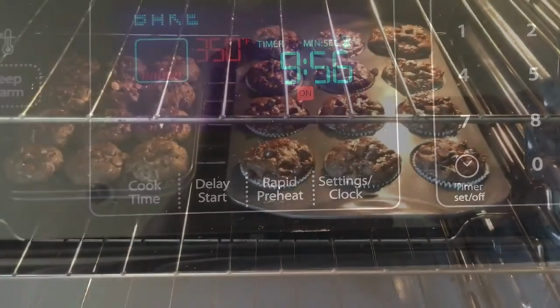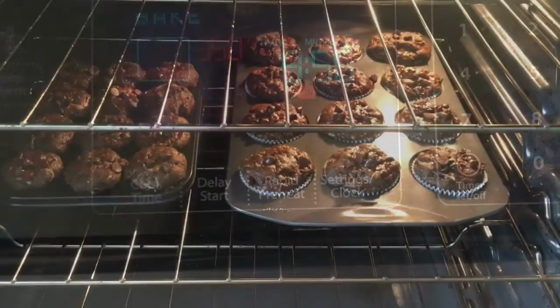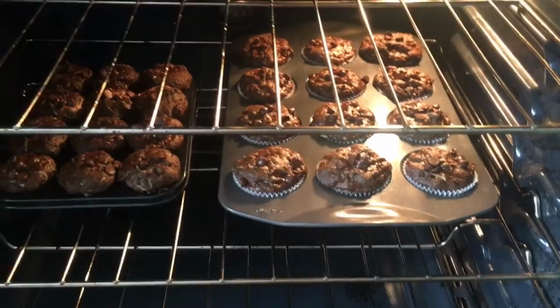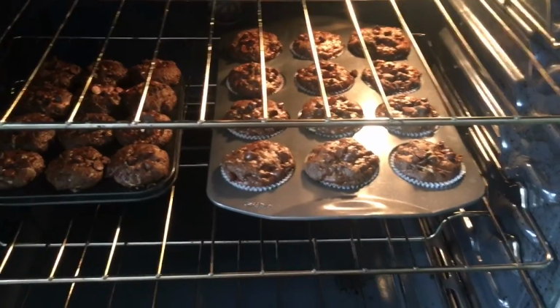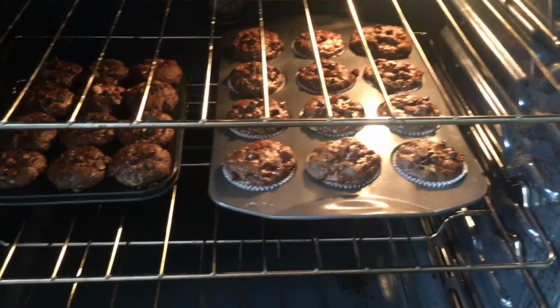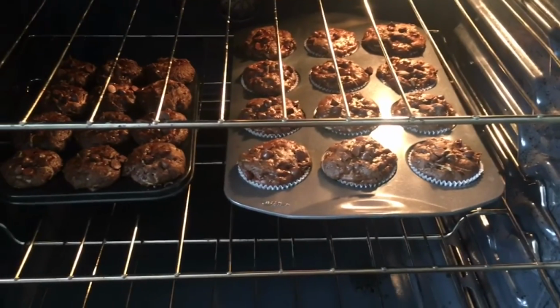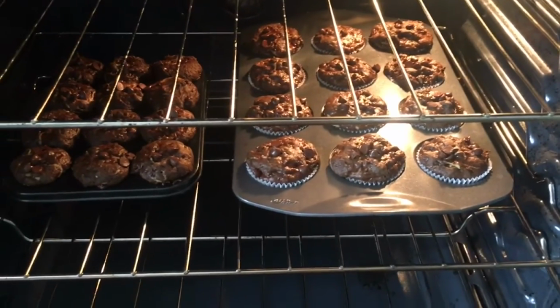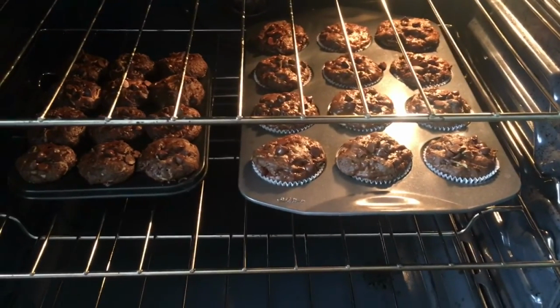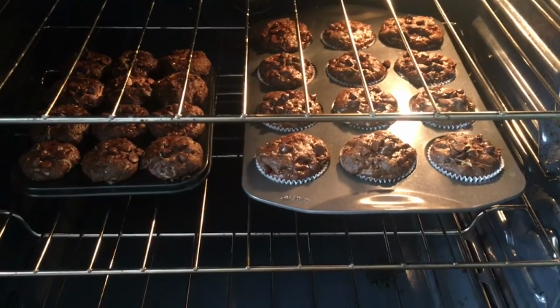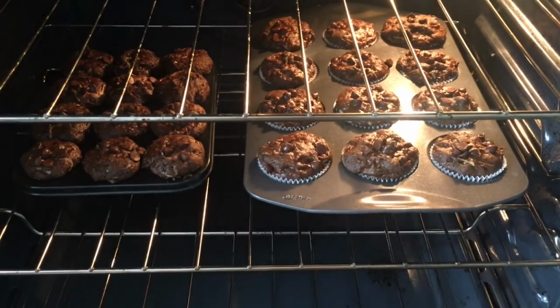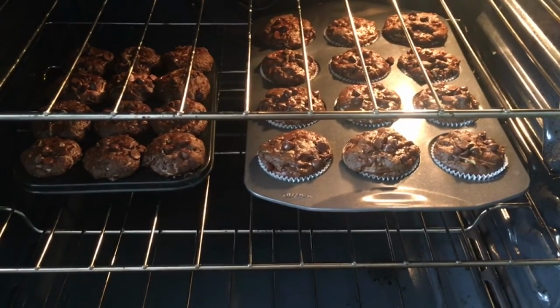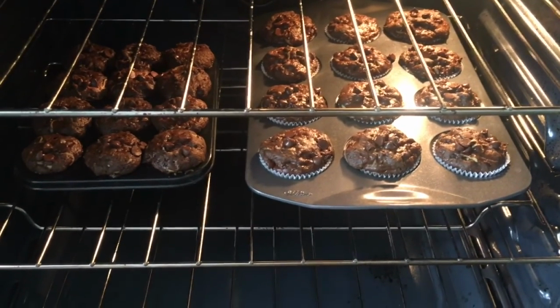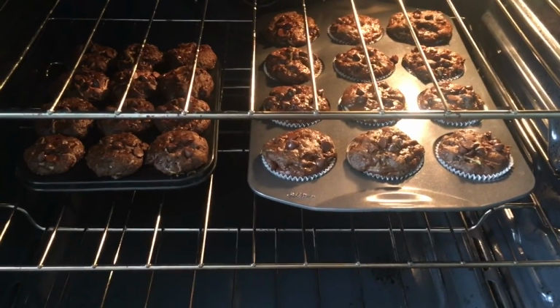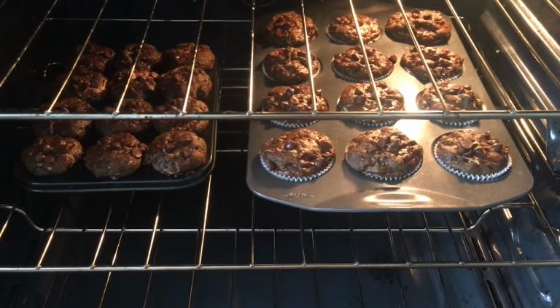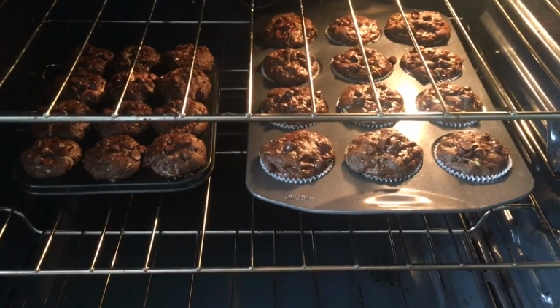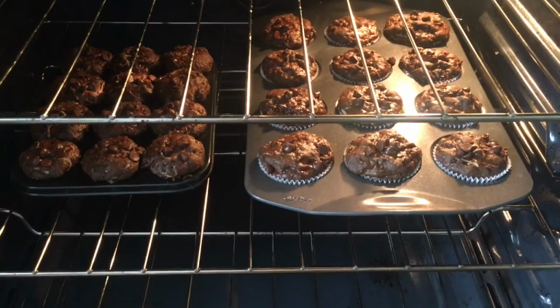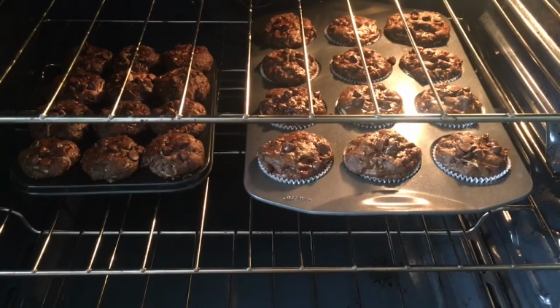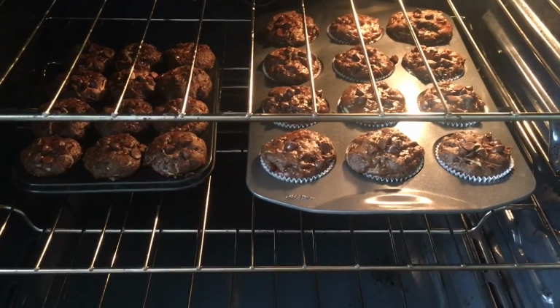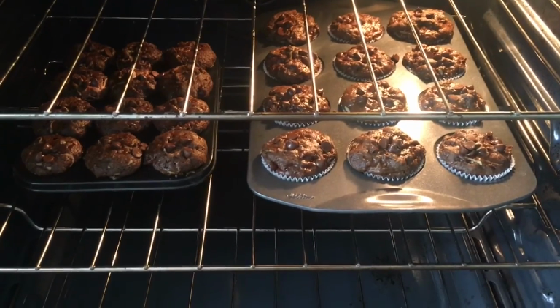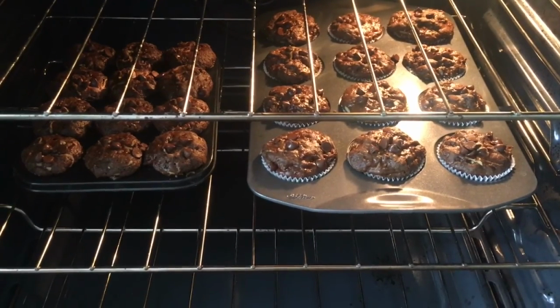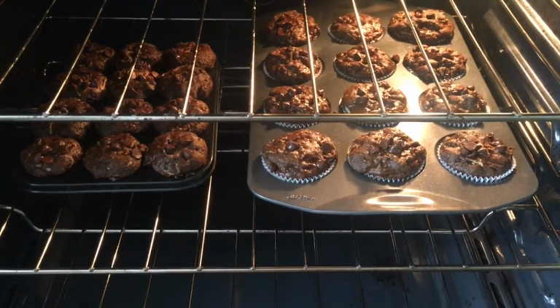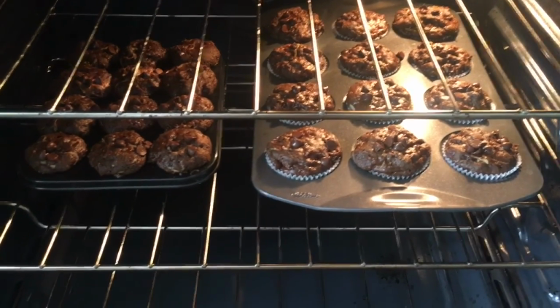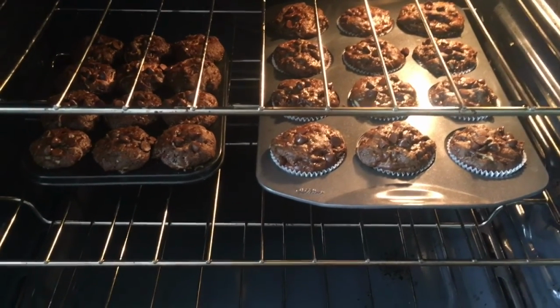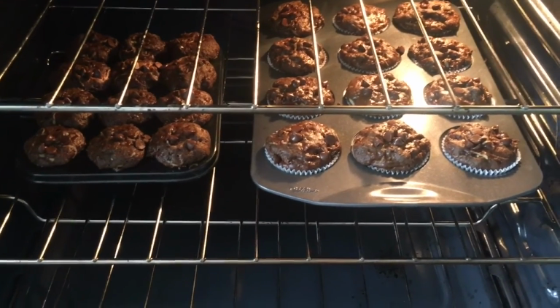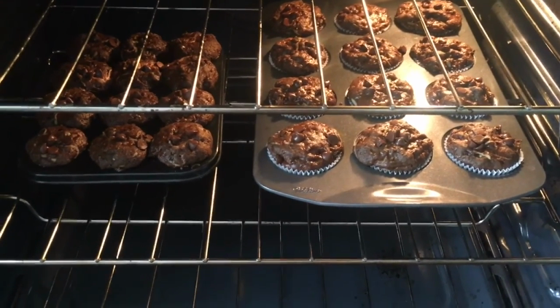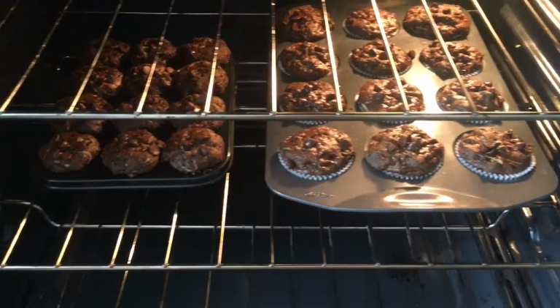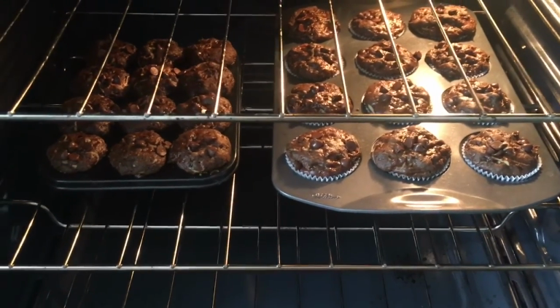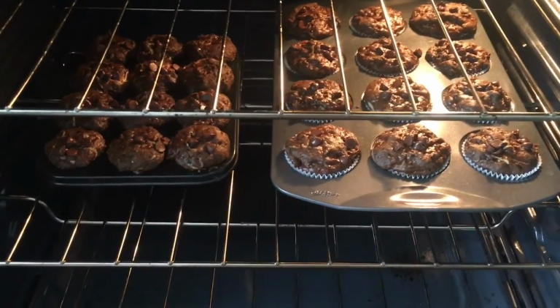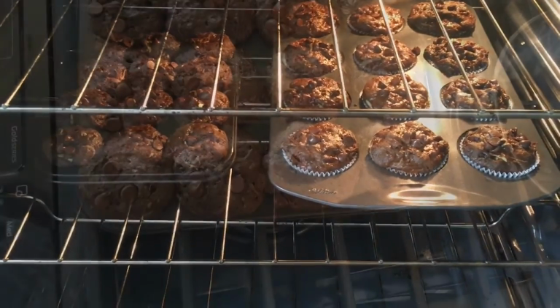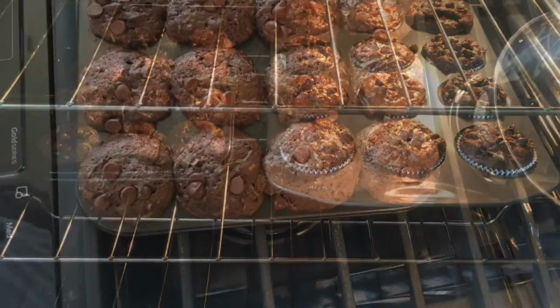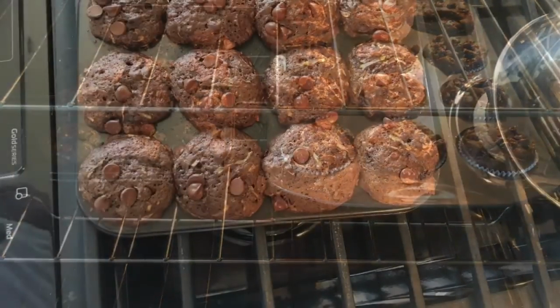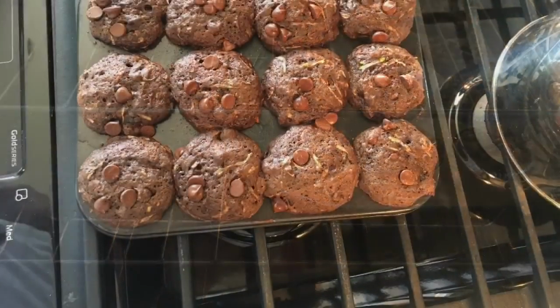It's been 10 minutes and it looks like they're going to need probably another five or ten, so let's keep them in the oven.